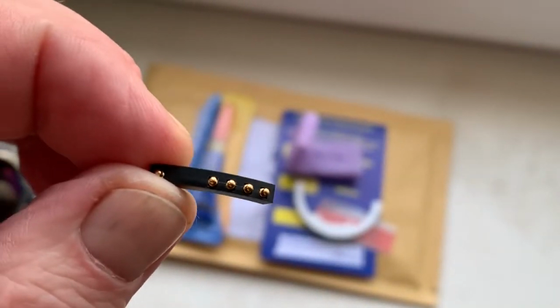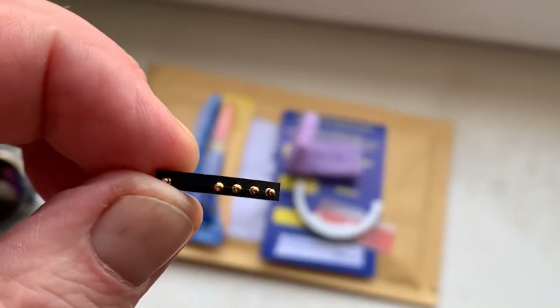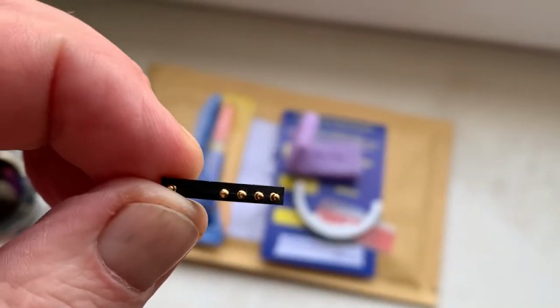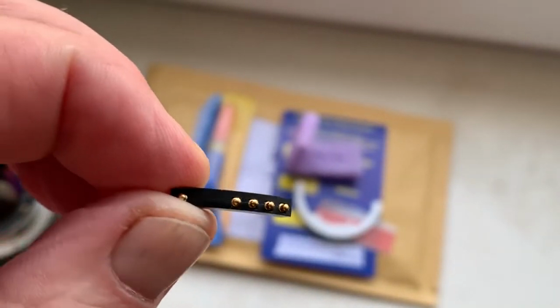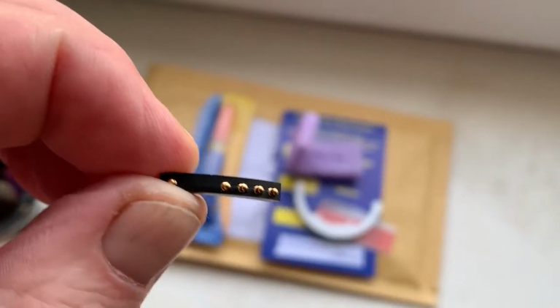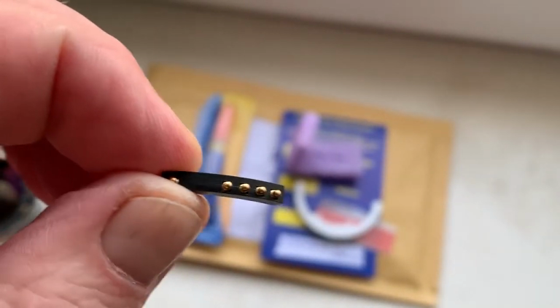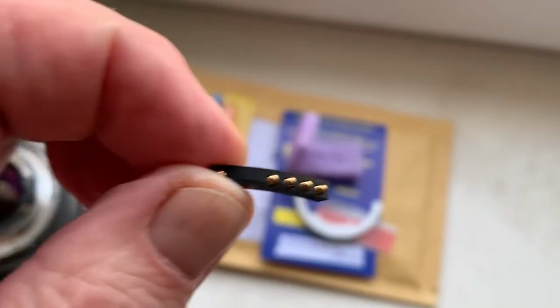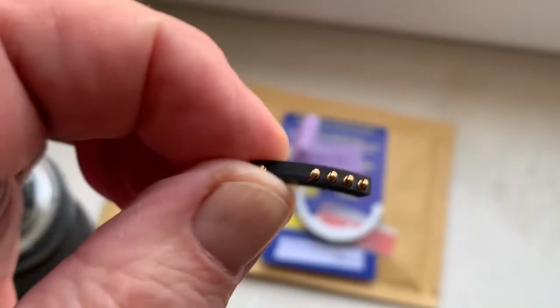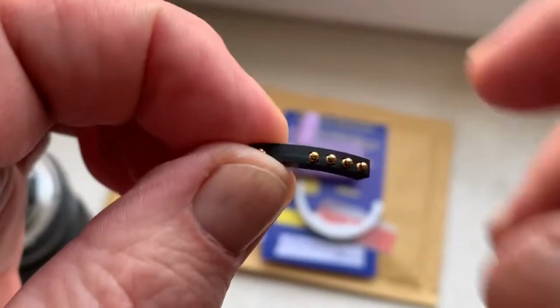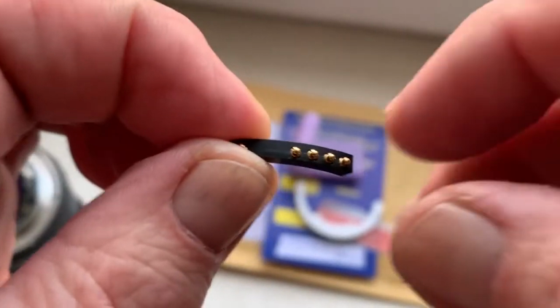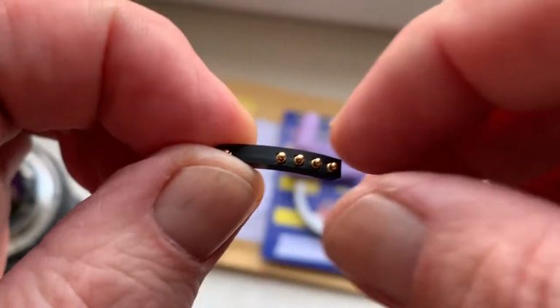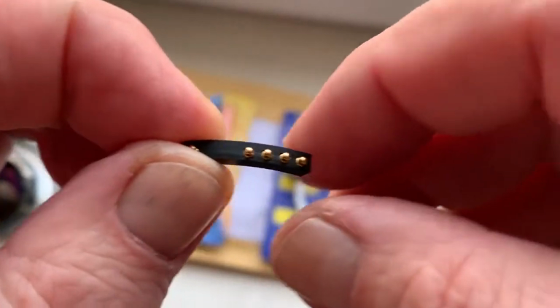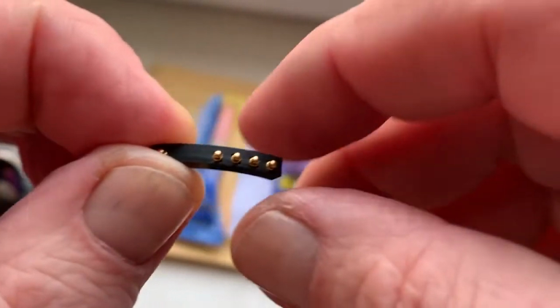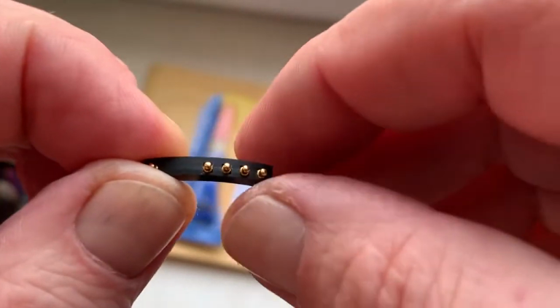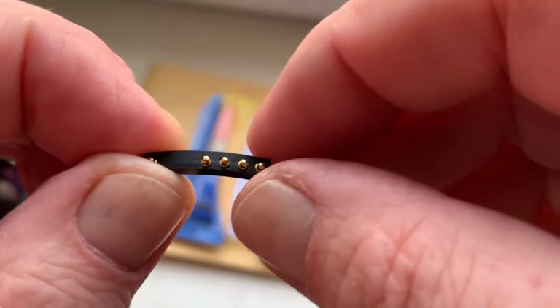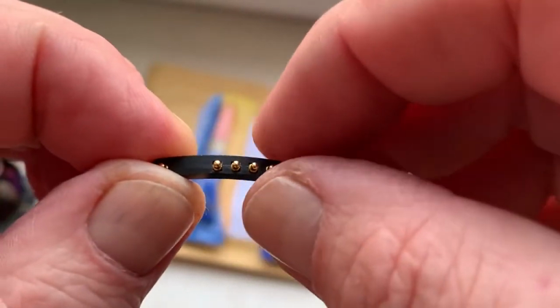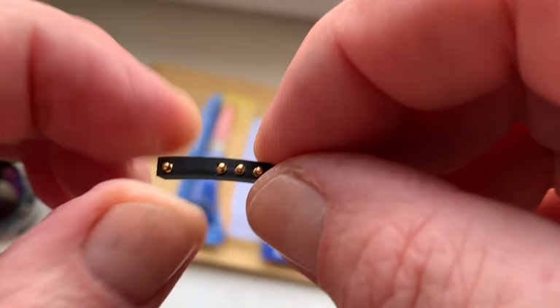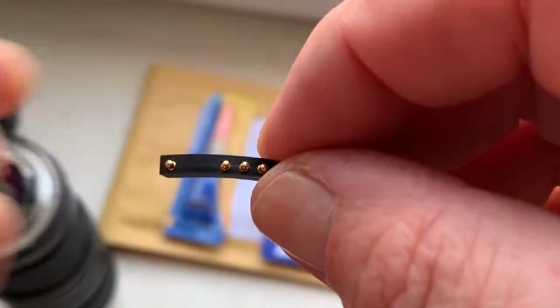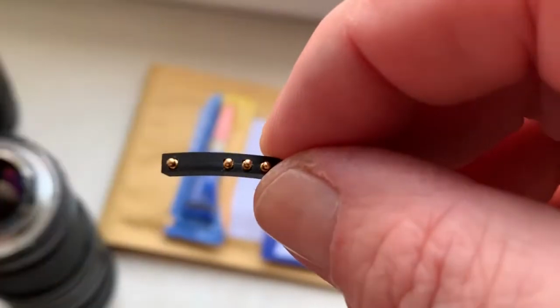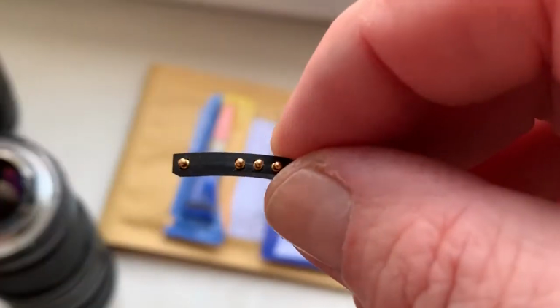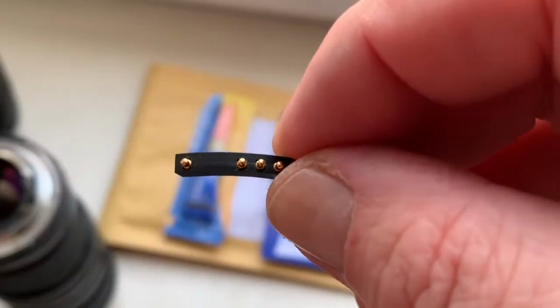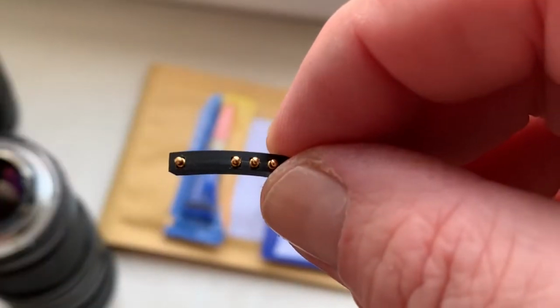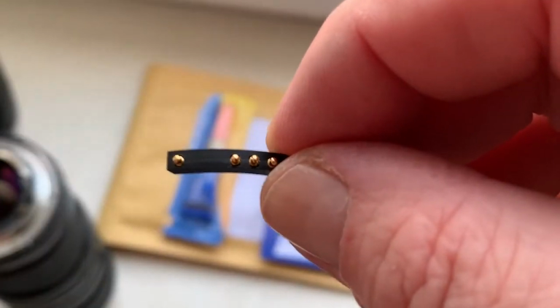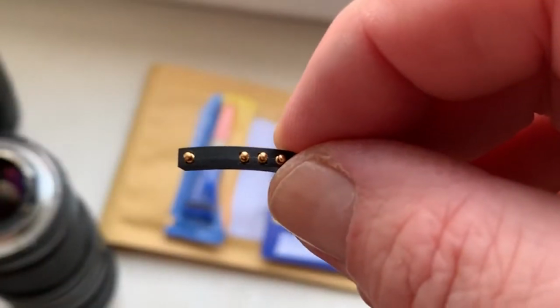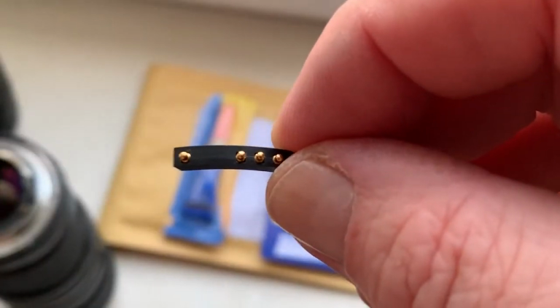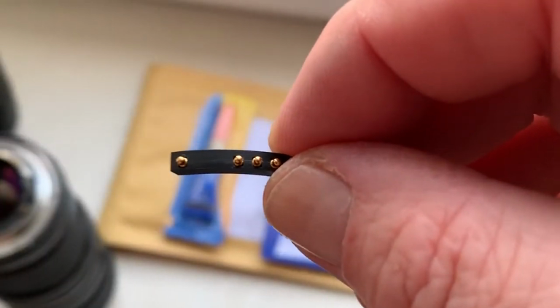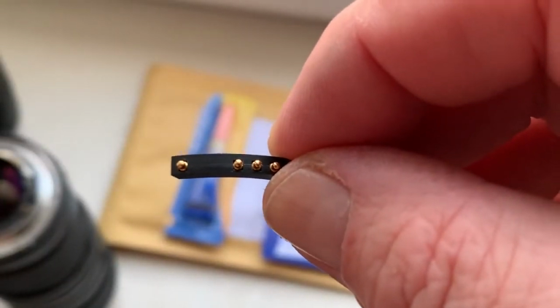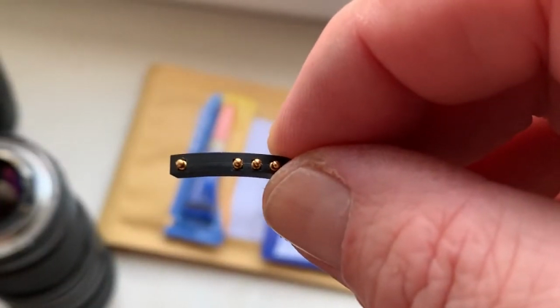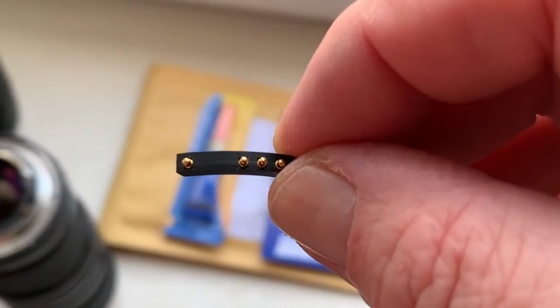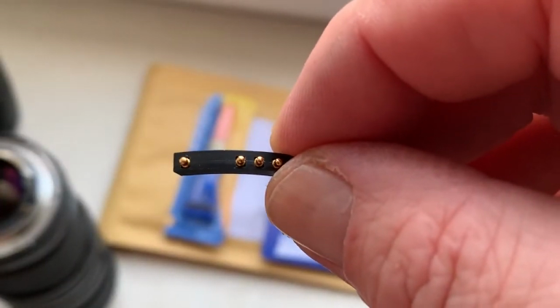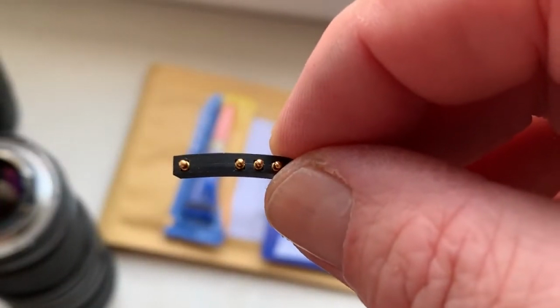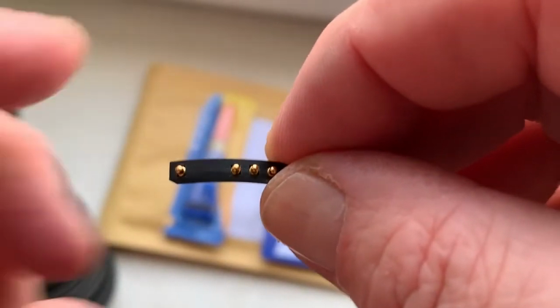Look, the chip works because it is pre-programmed — not magic.